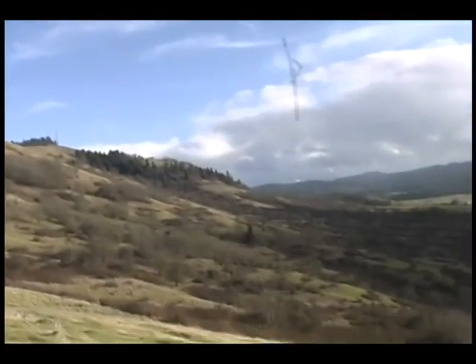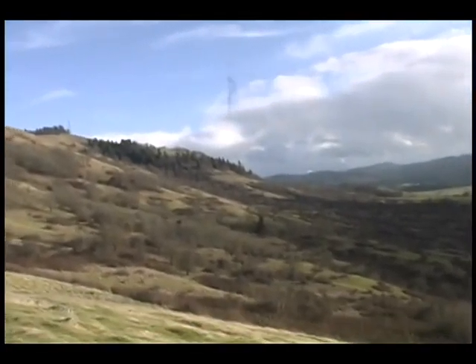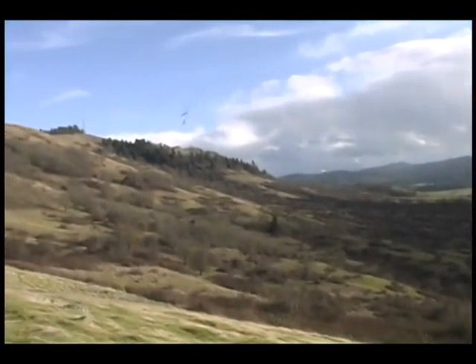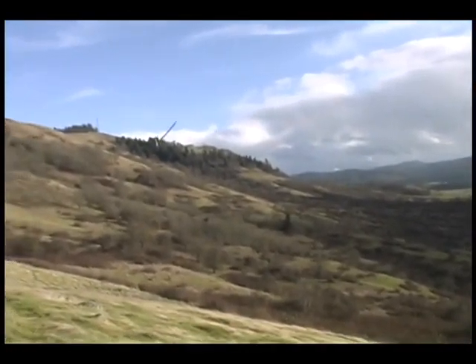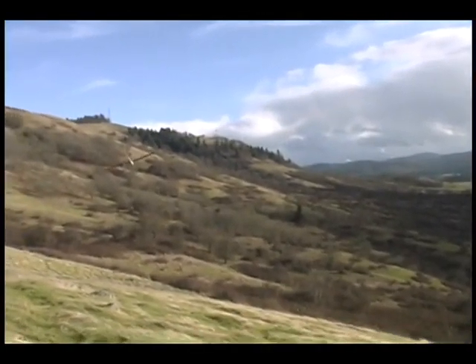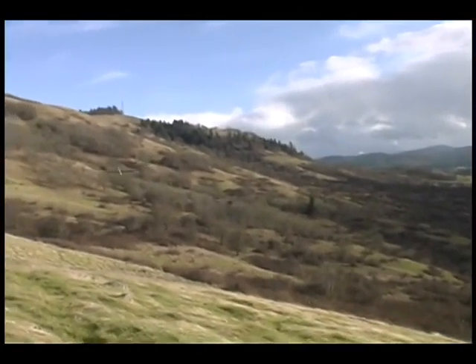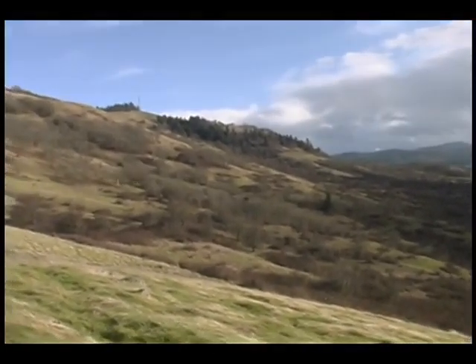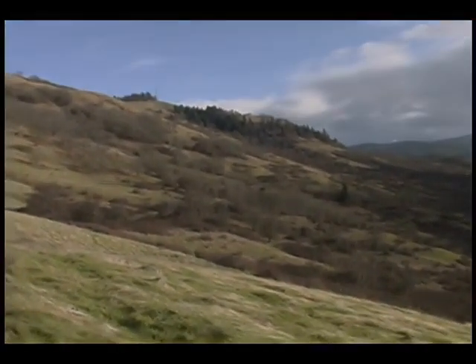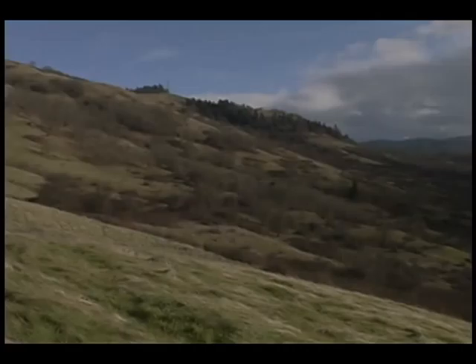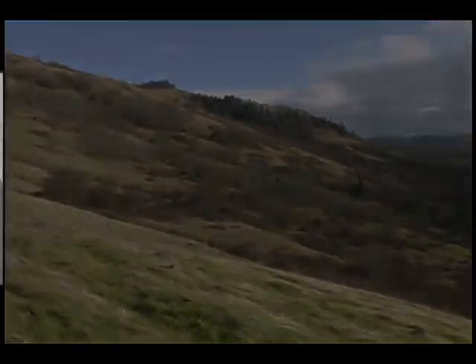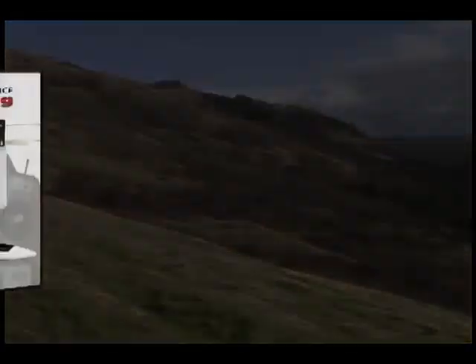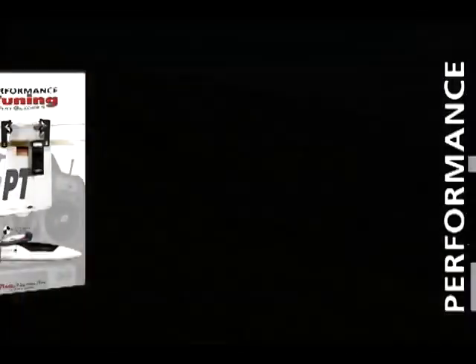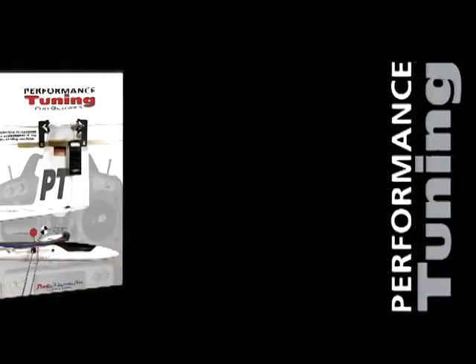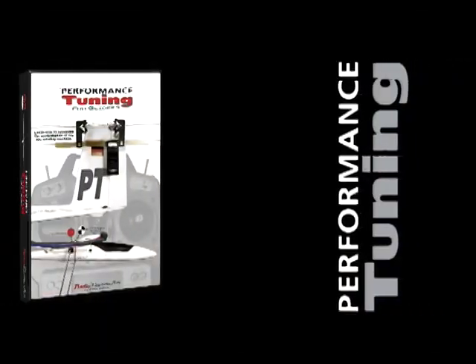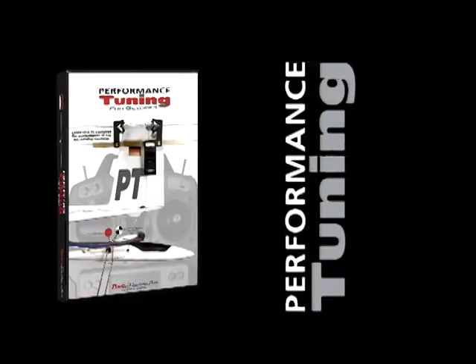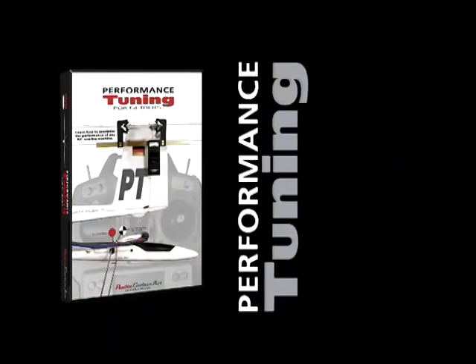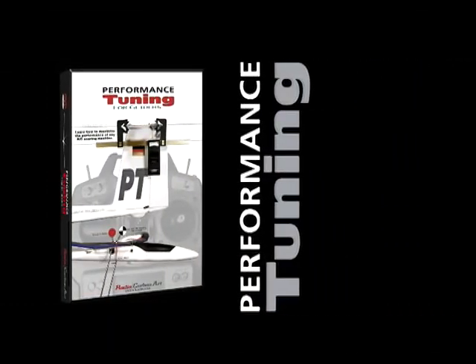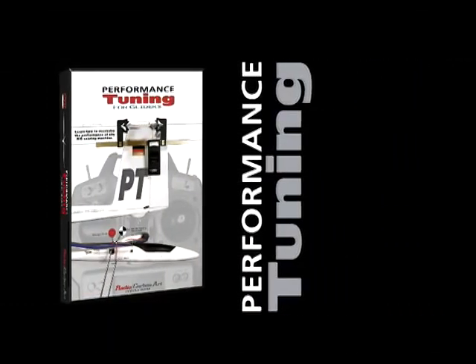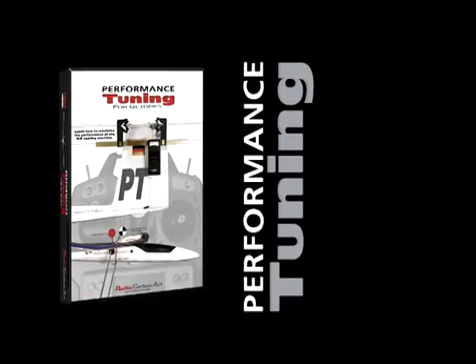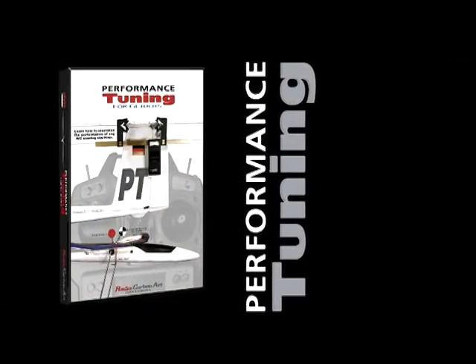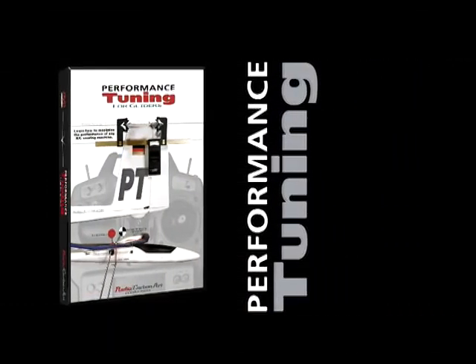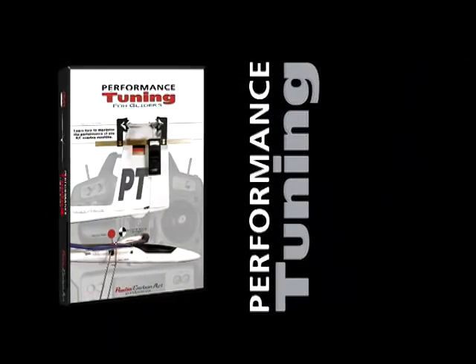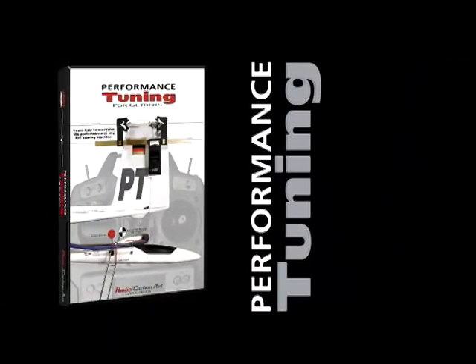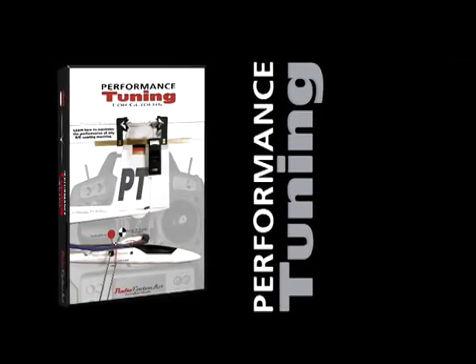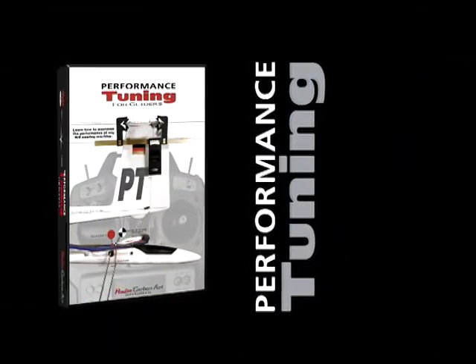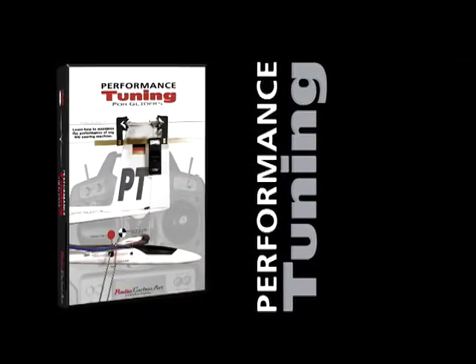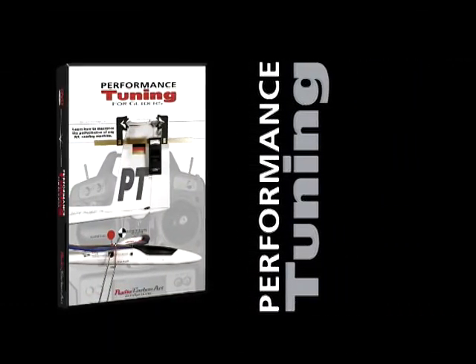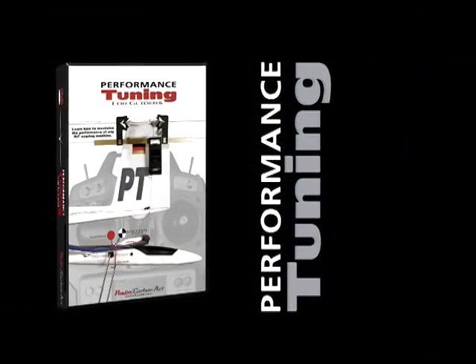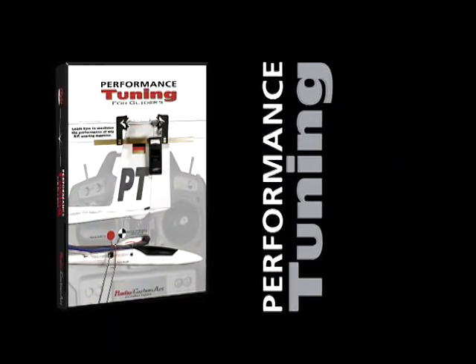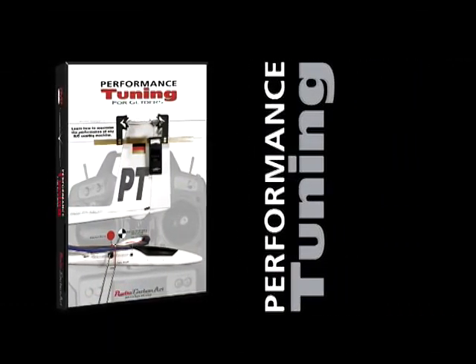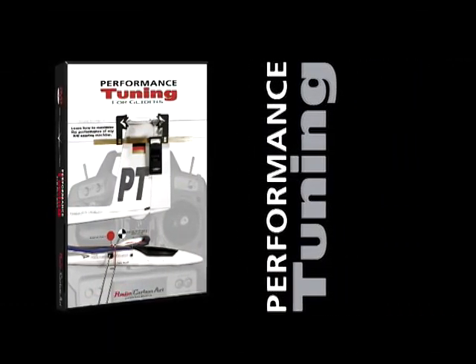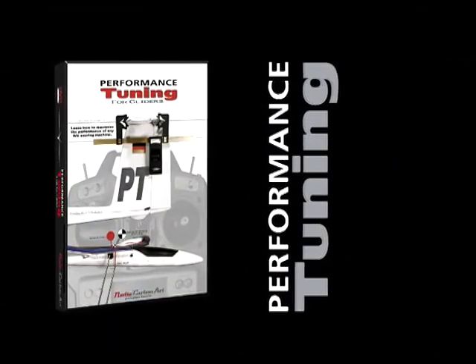Order yourself a copy of Performance Tuning today. It will be one of the best investments you will make in your sport.